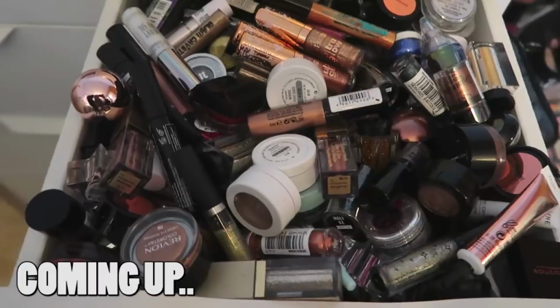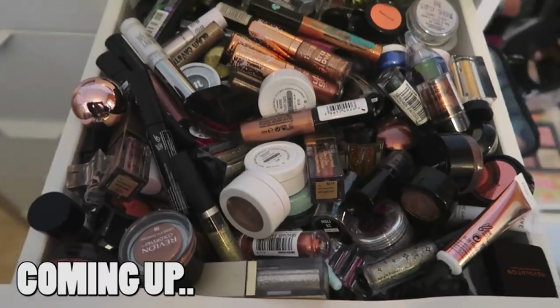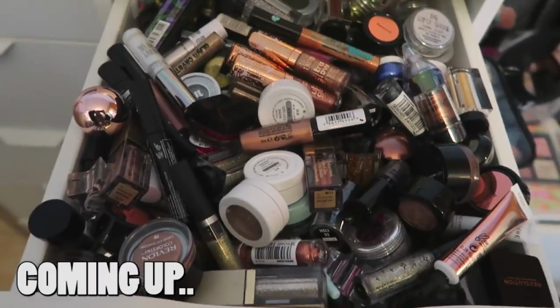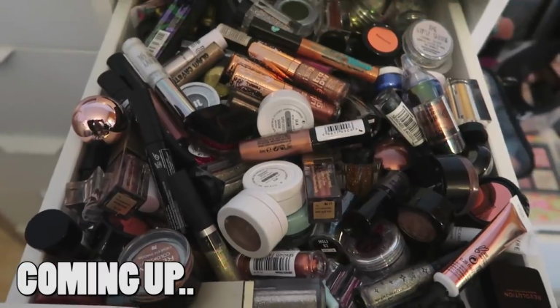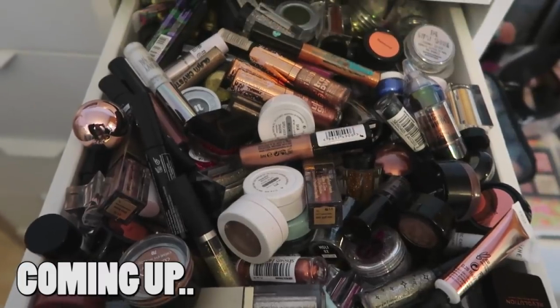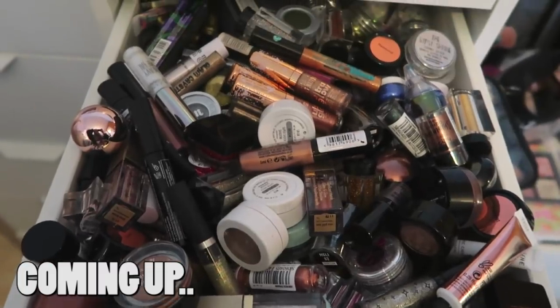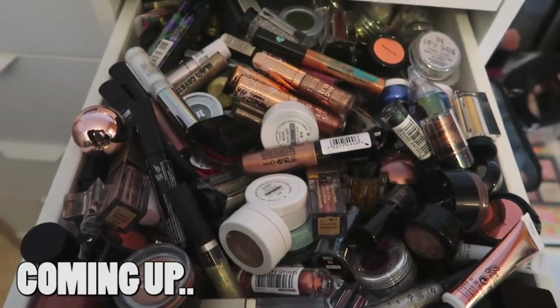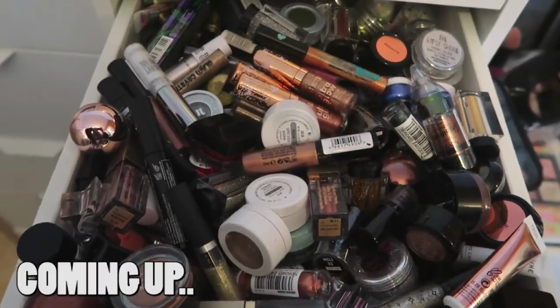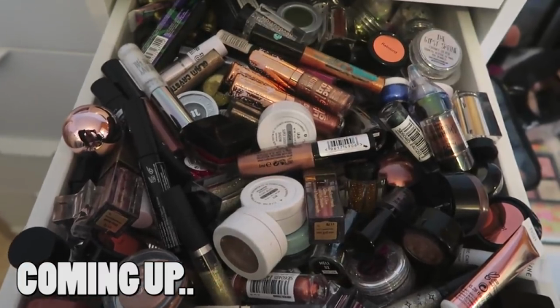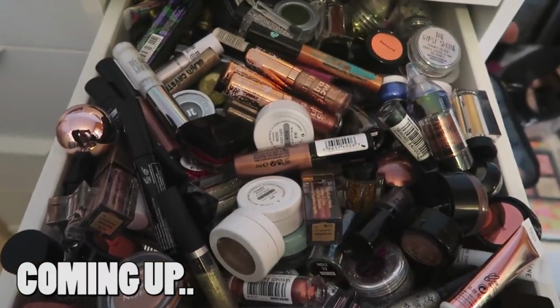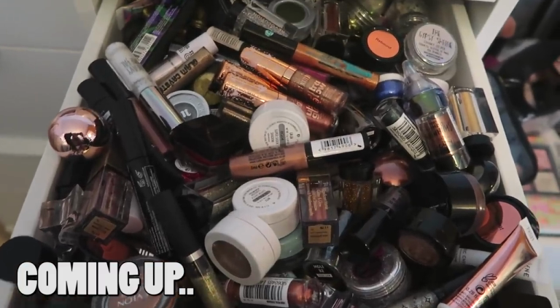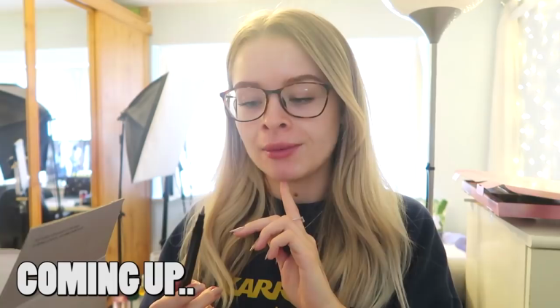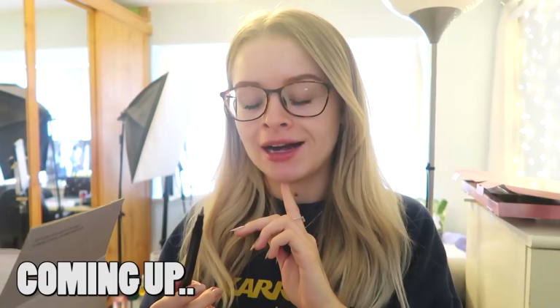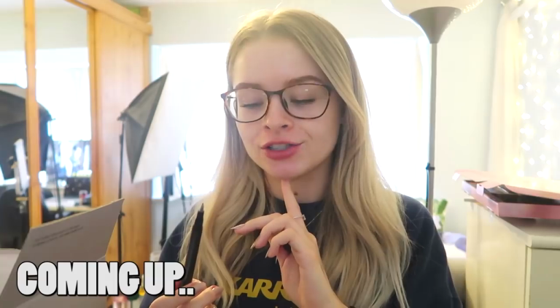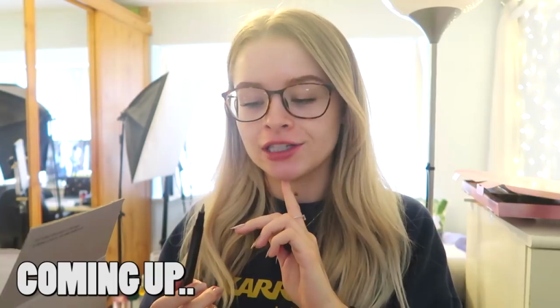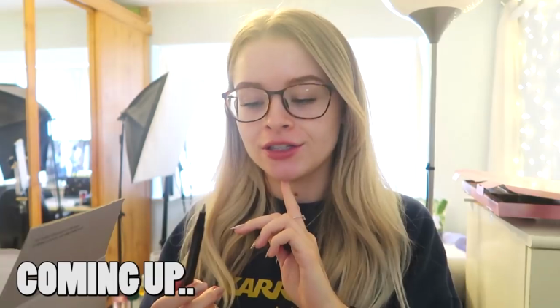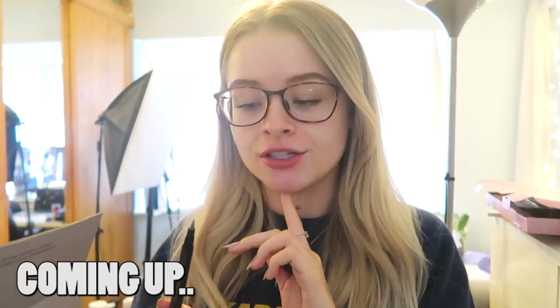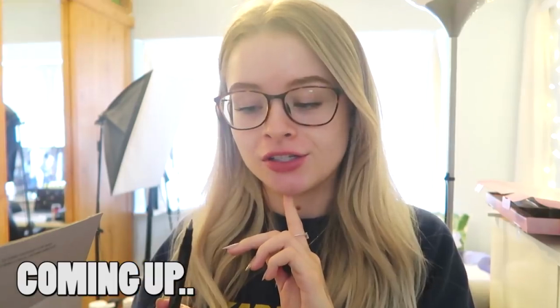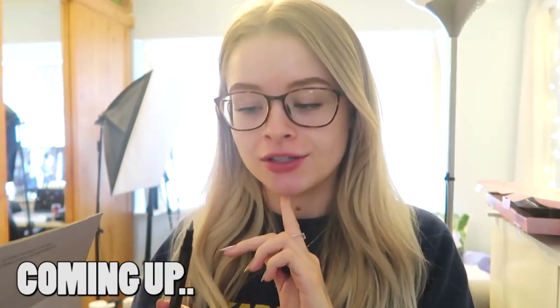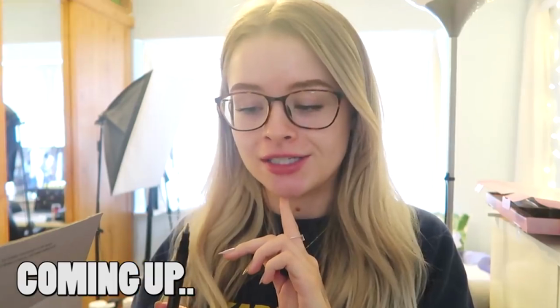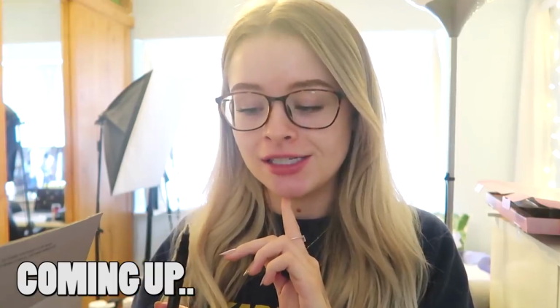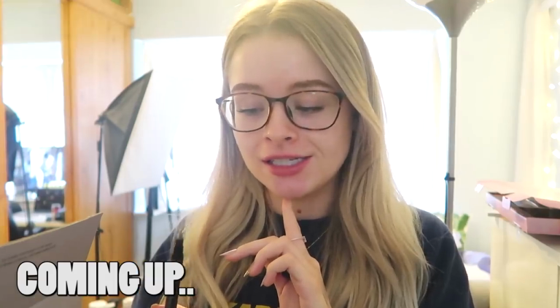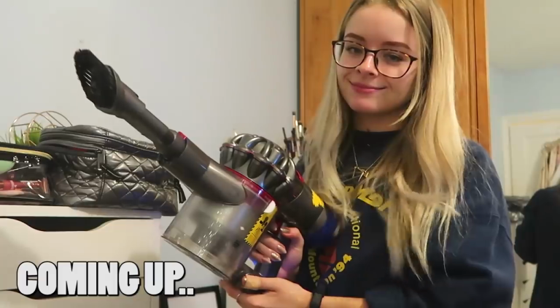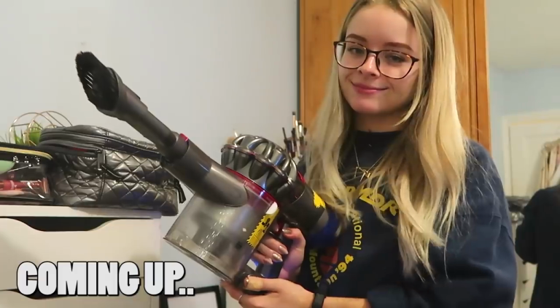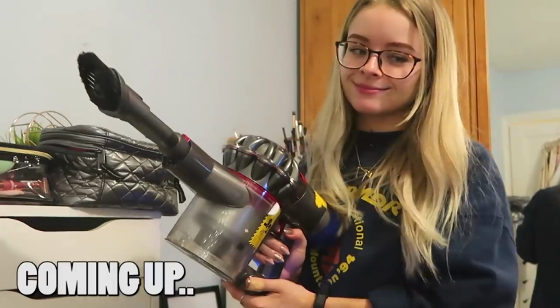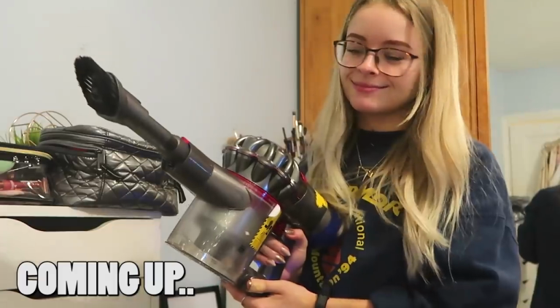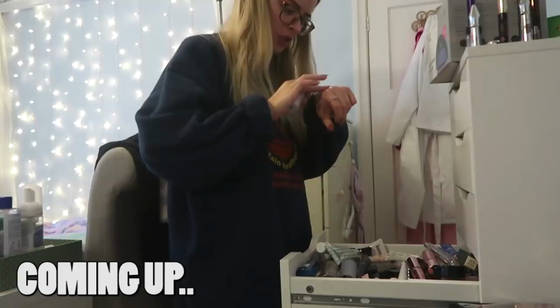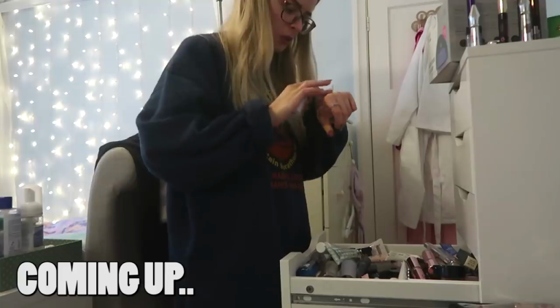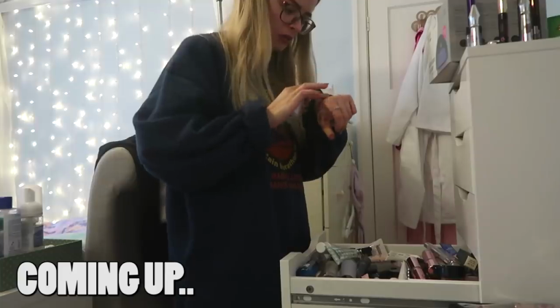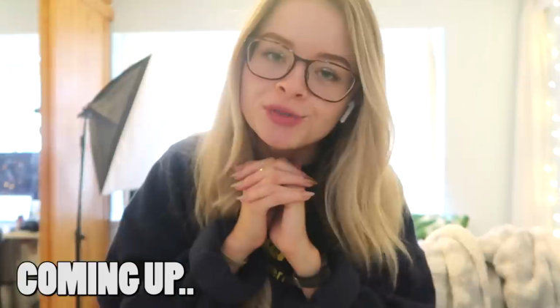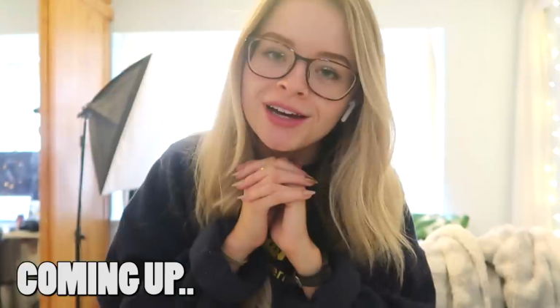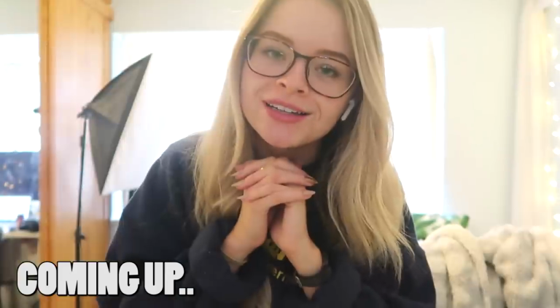Where do I even start with this drawer? I'm actually disgusted. Wish me luck.